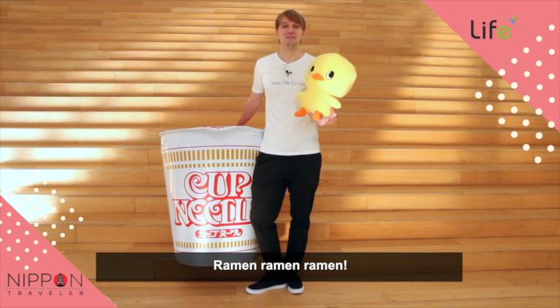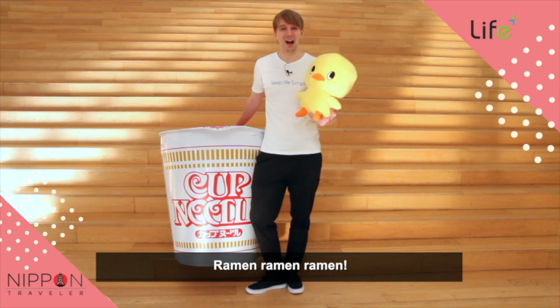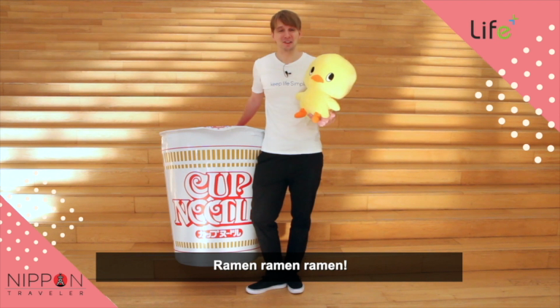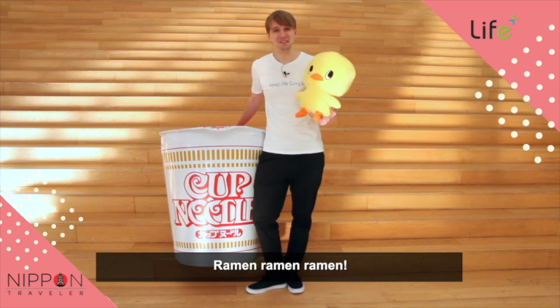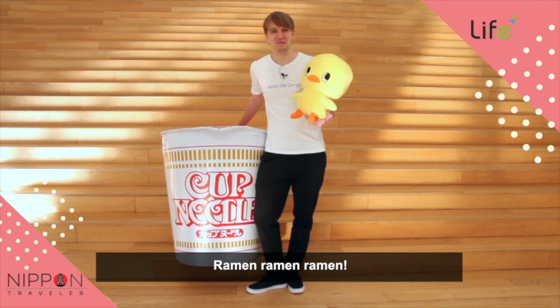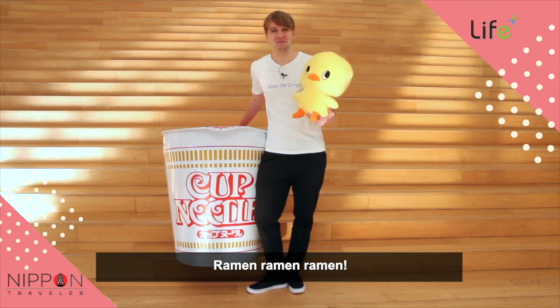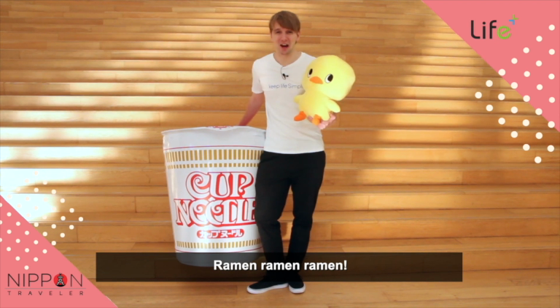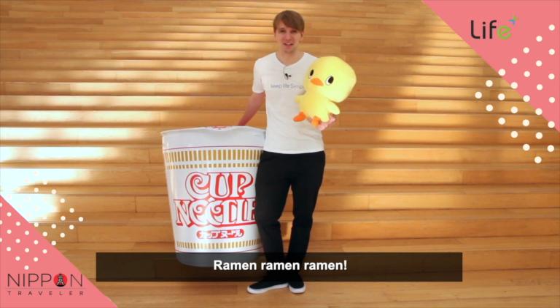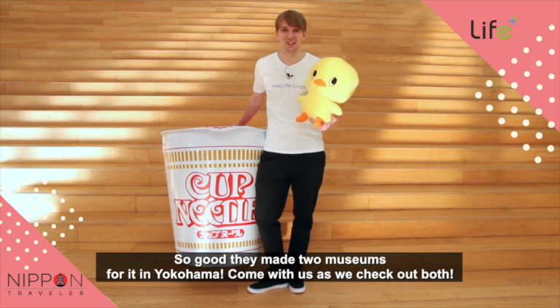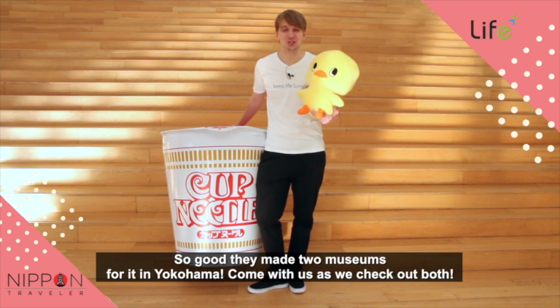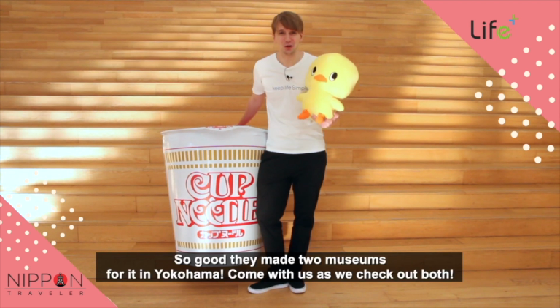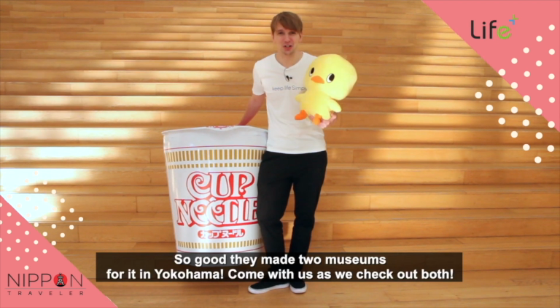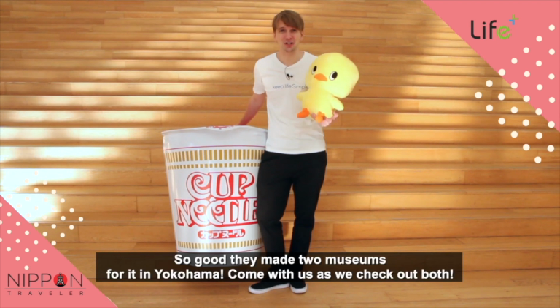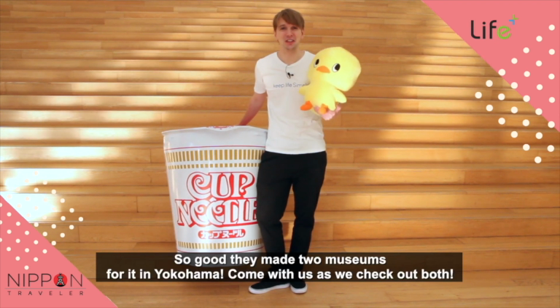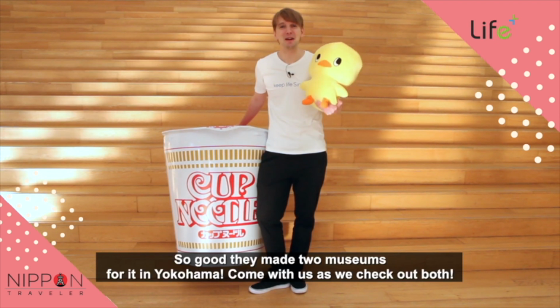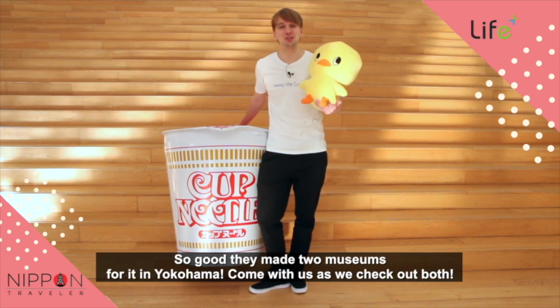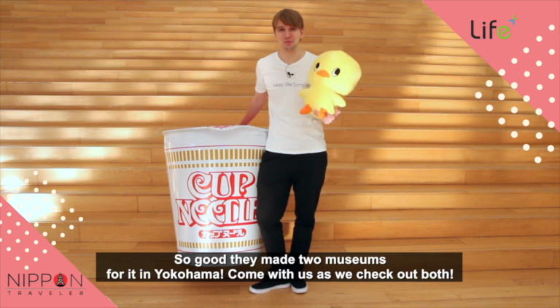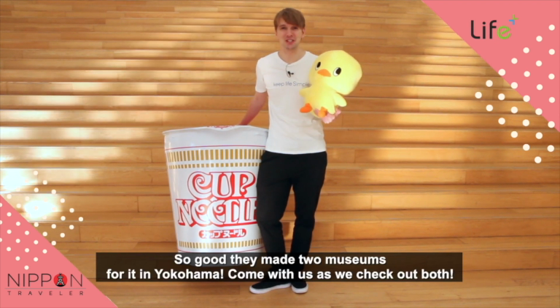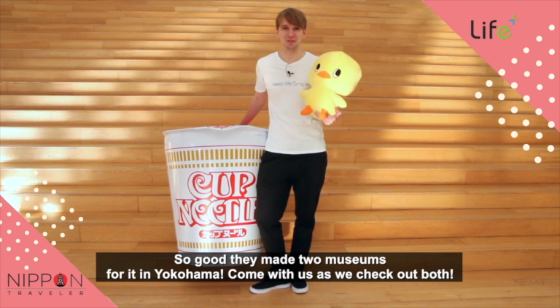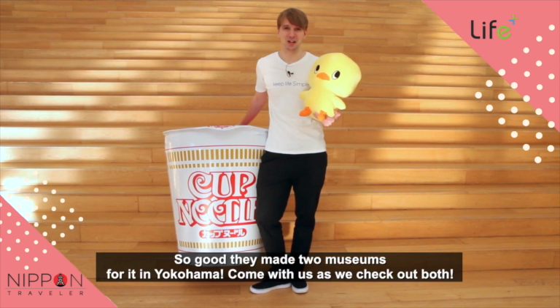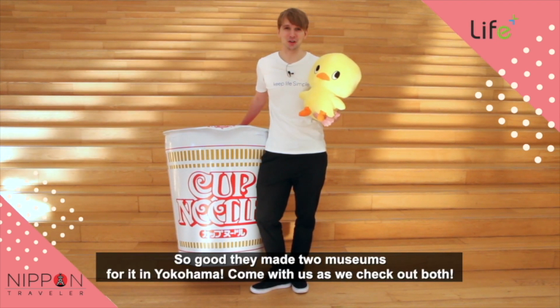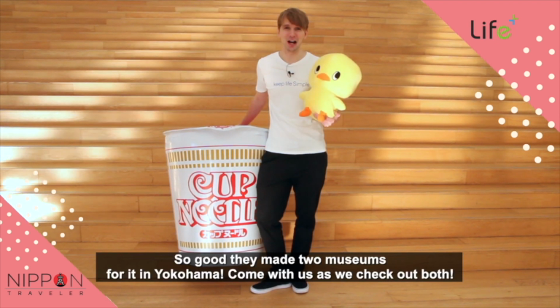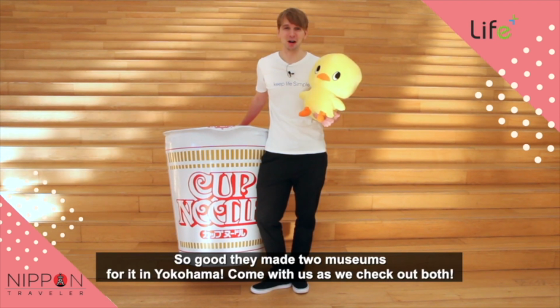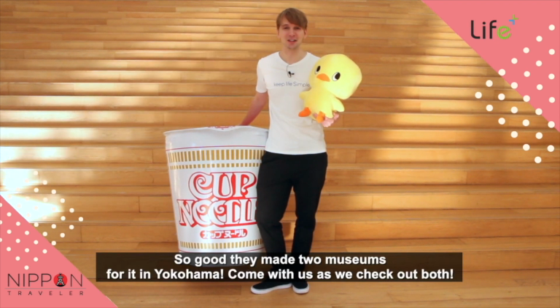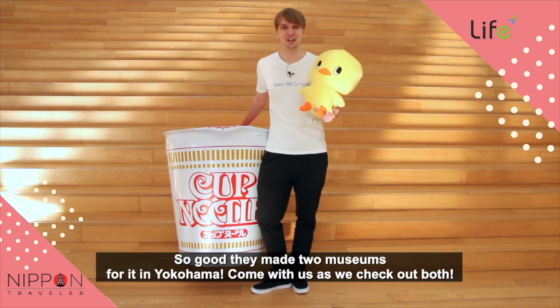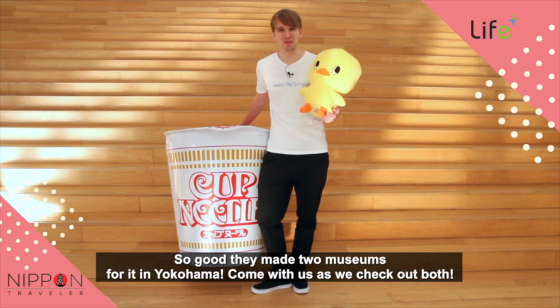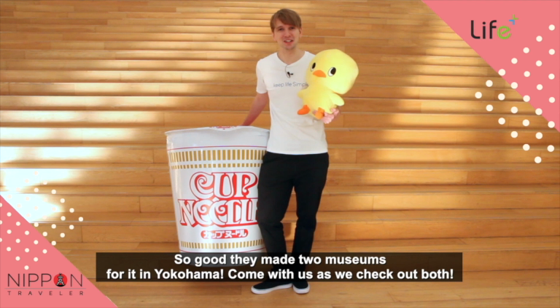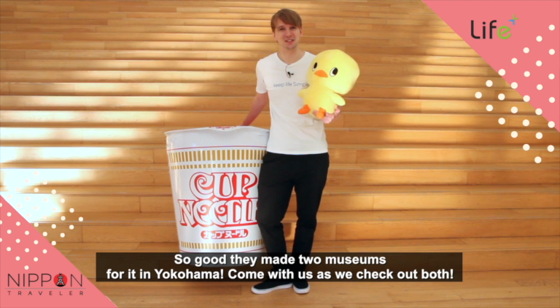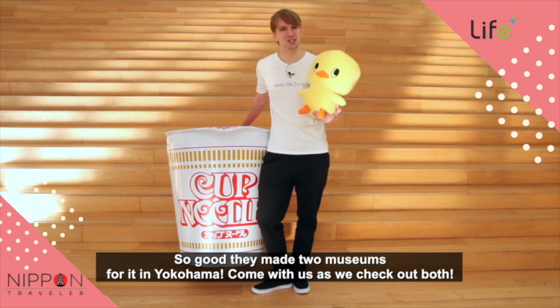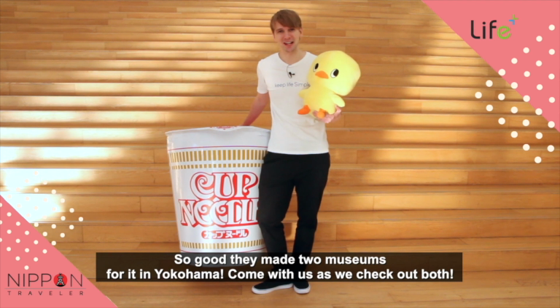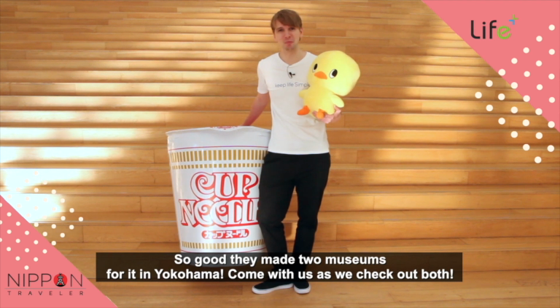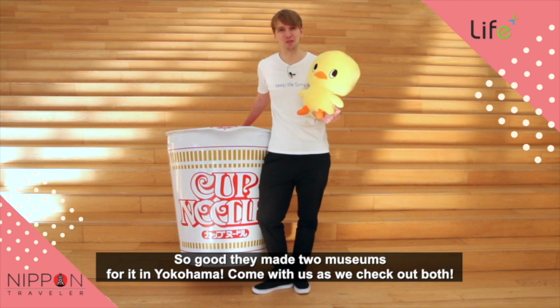Ramen. So good, they made two museums for it in Yokohama. Come with us as we check out both.